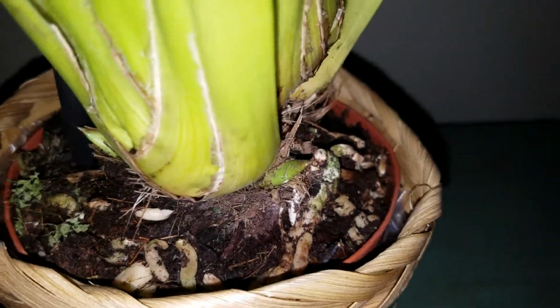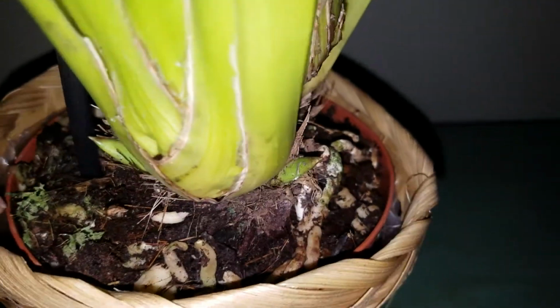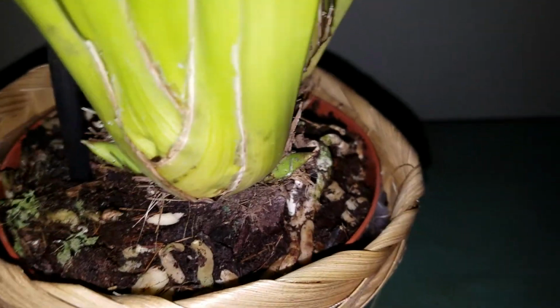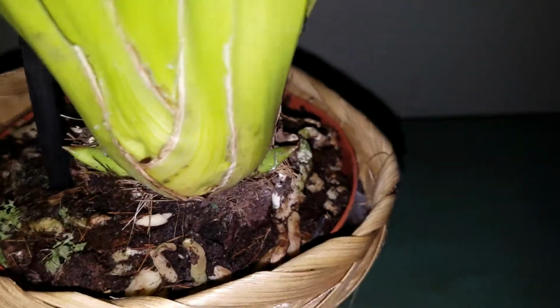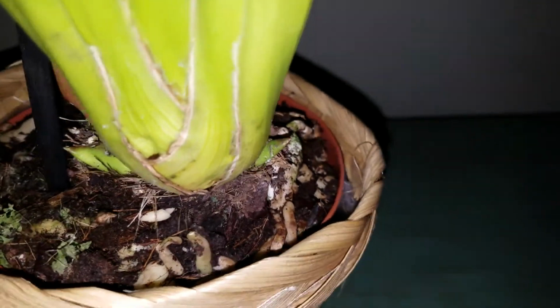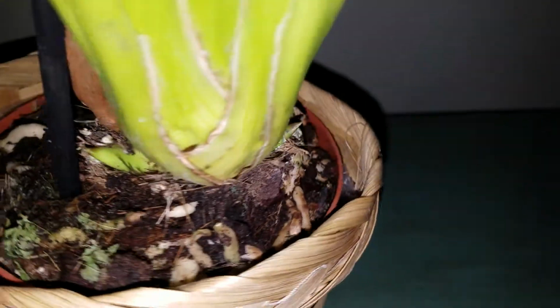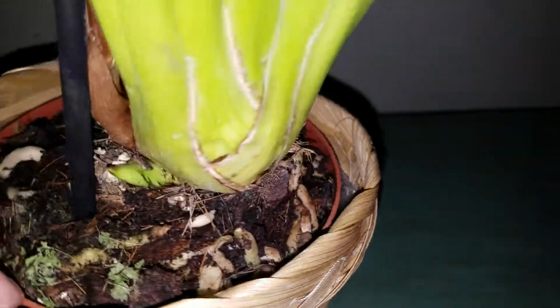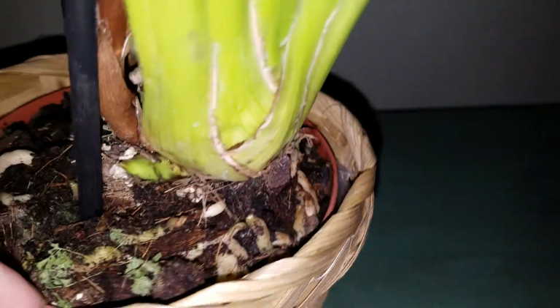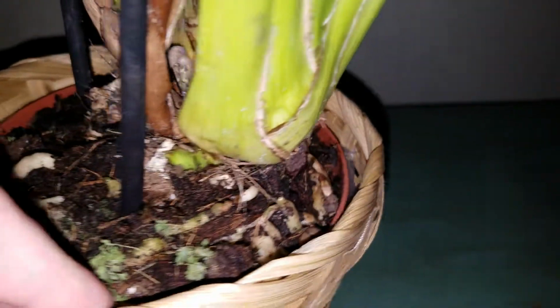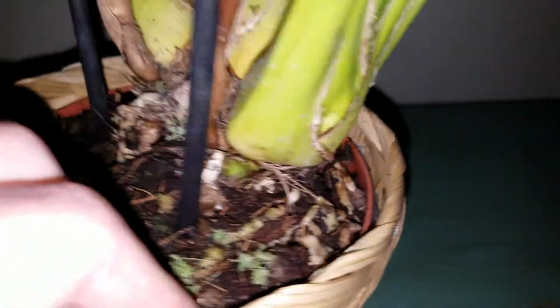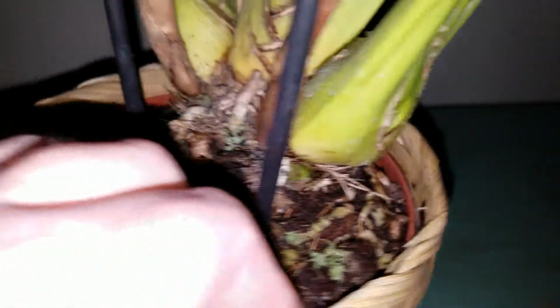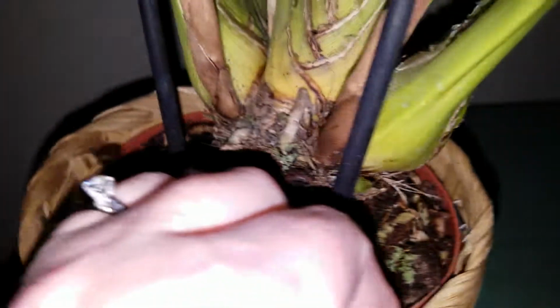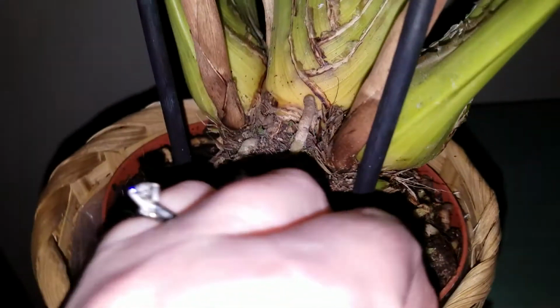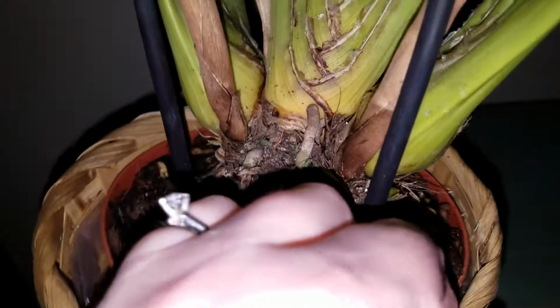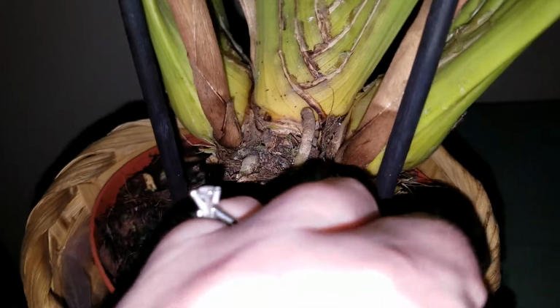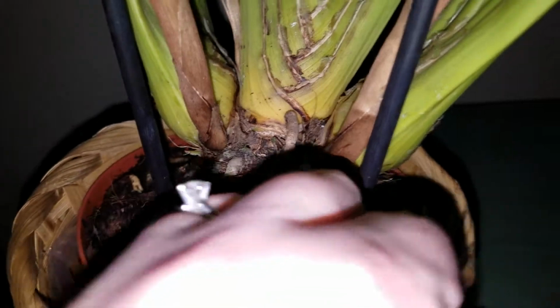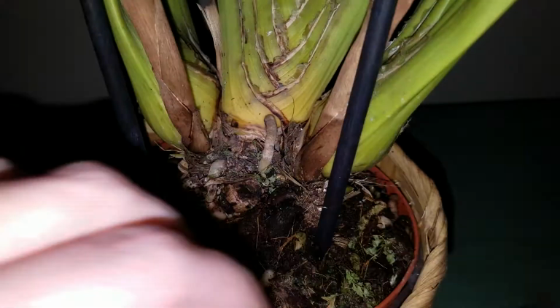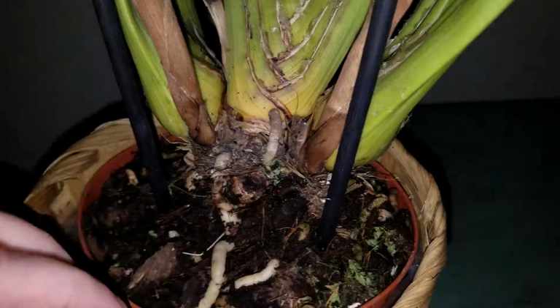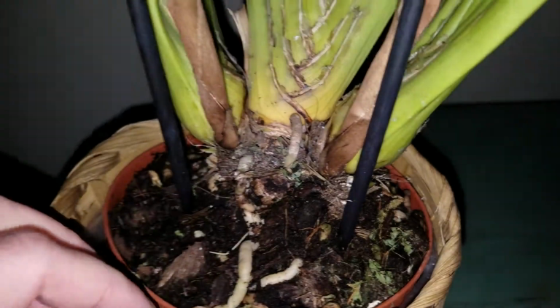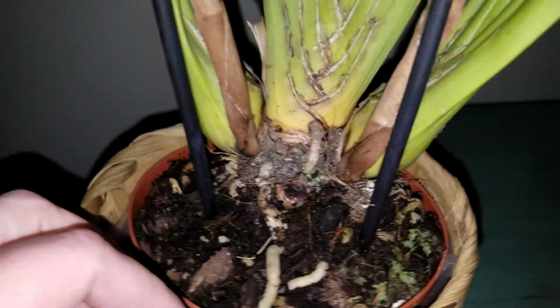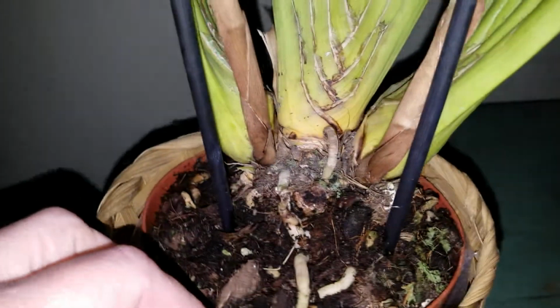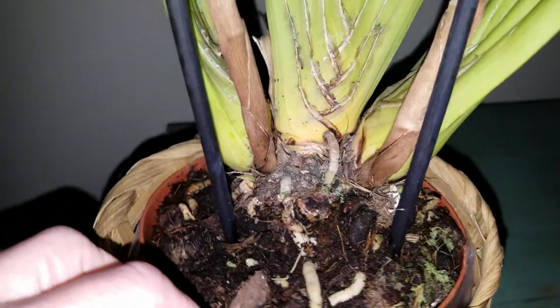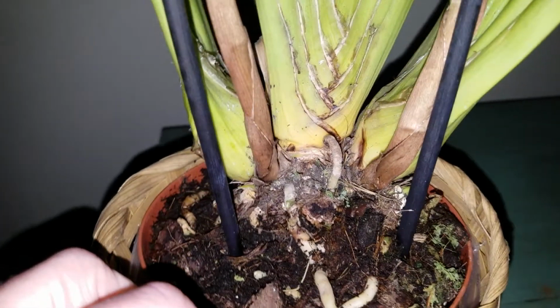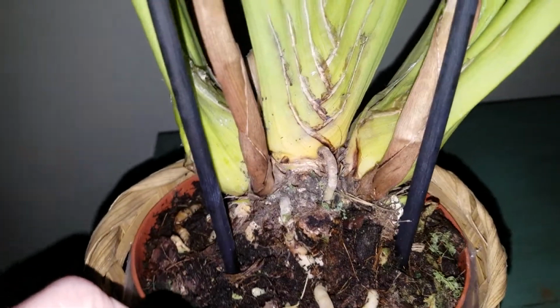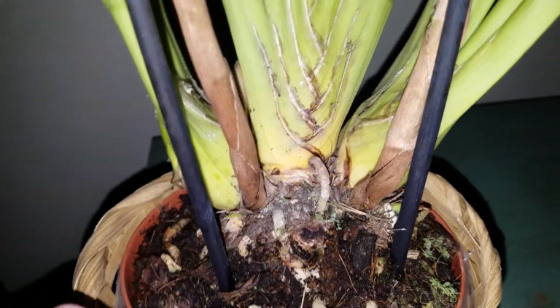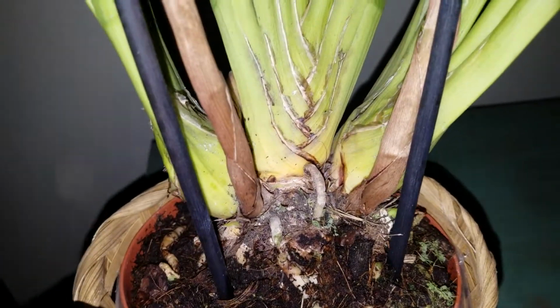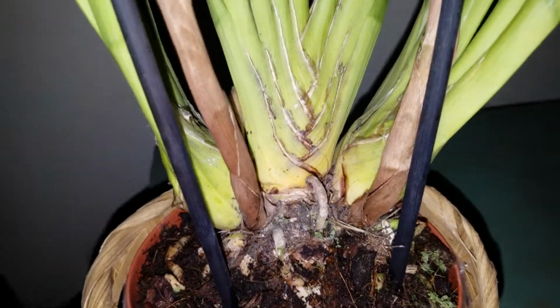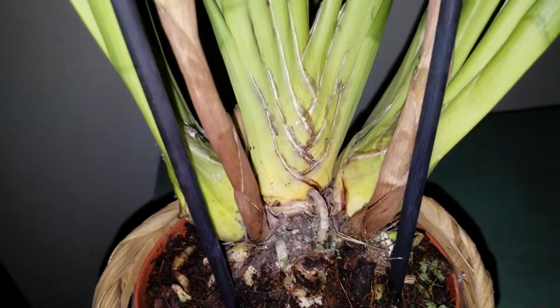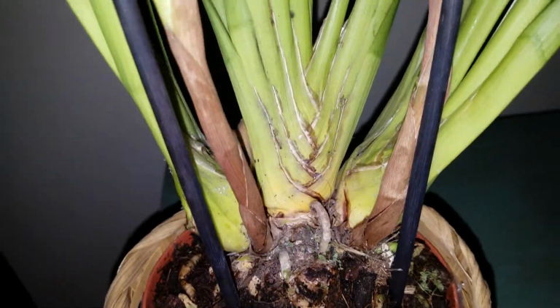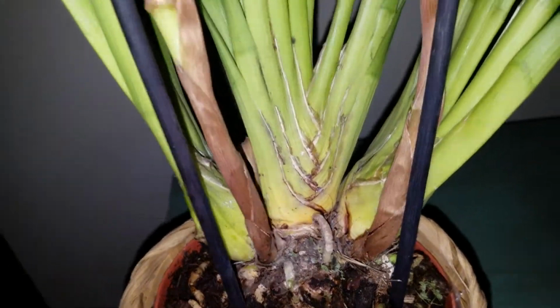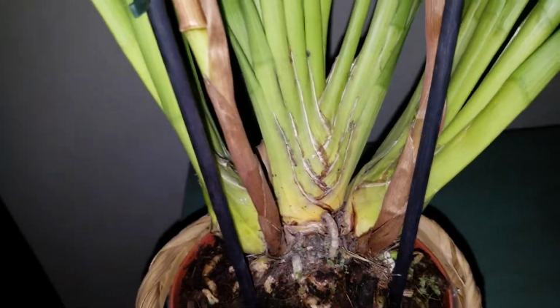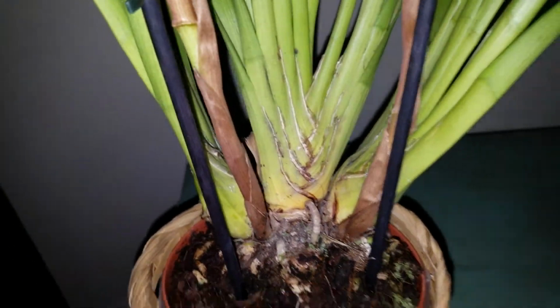Now I don't really know that much about Cymbidiums, but I'm going to learn really fast.